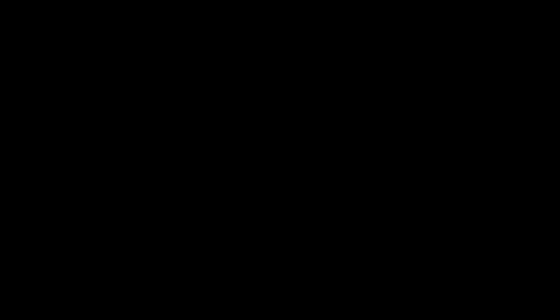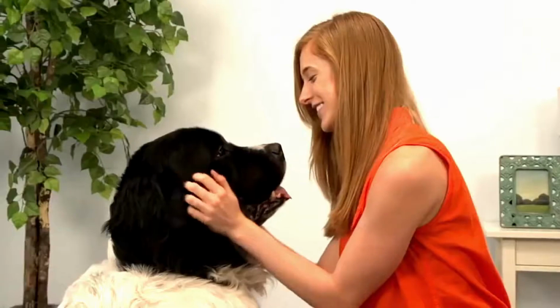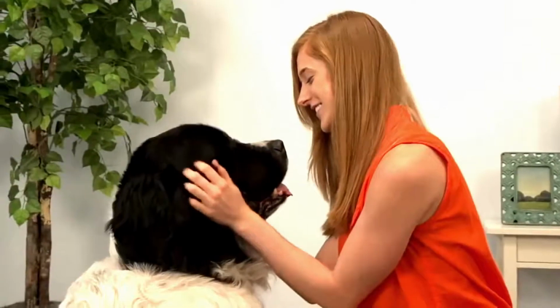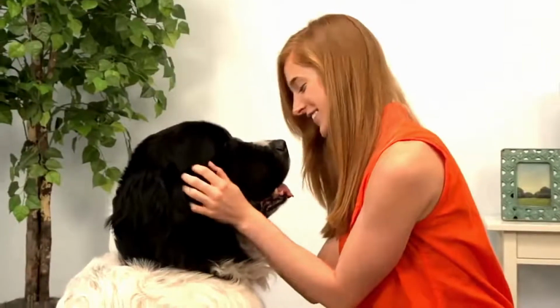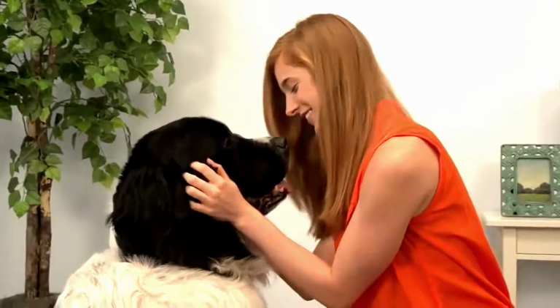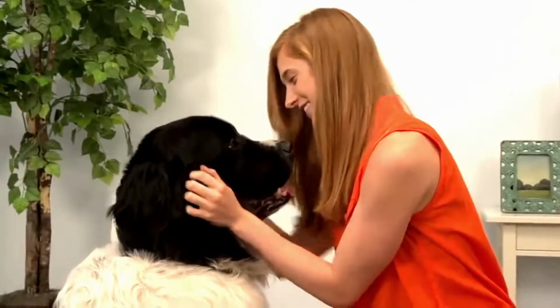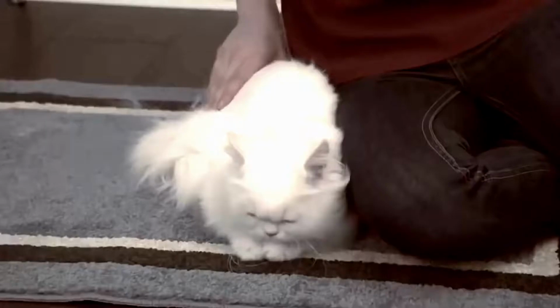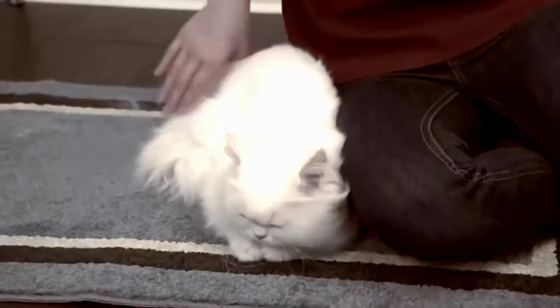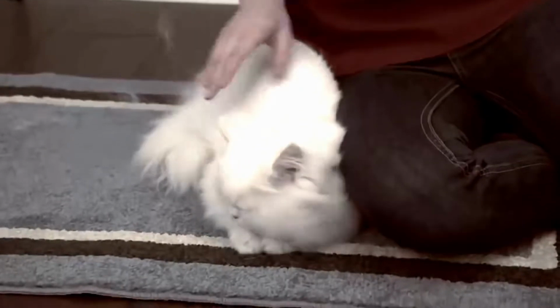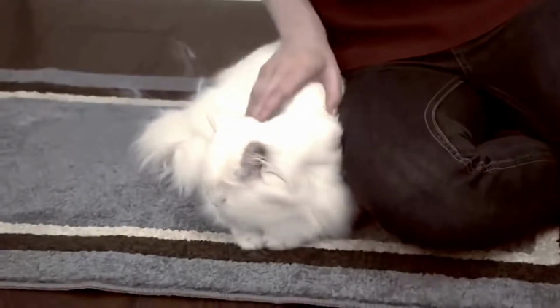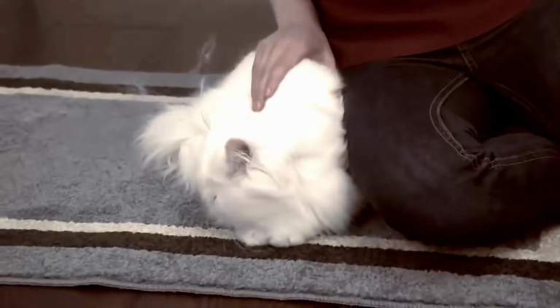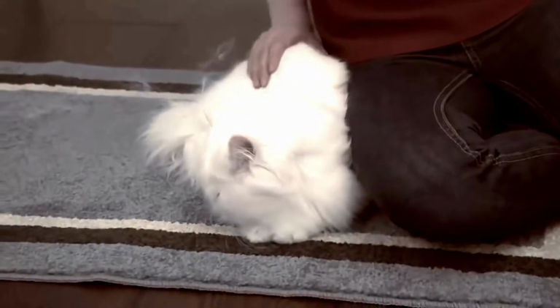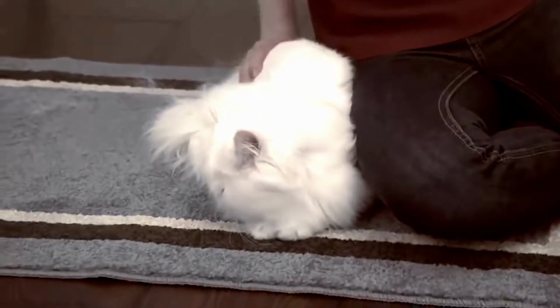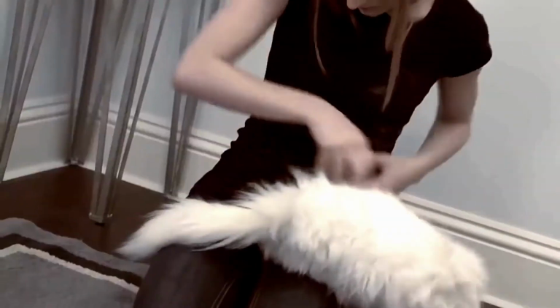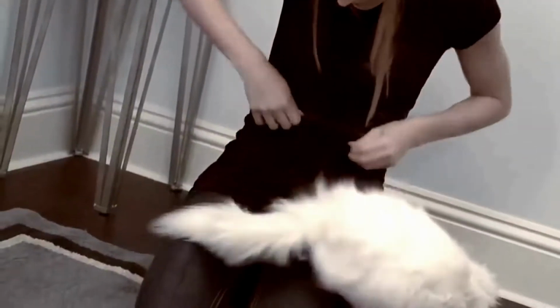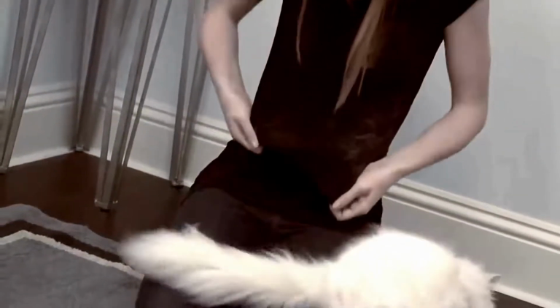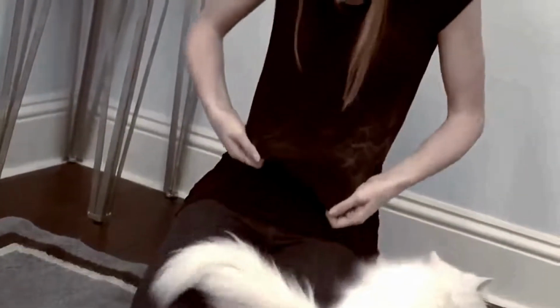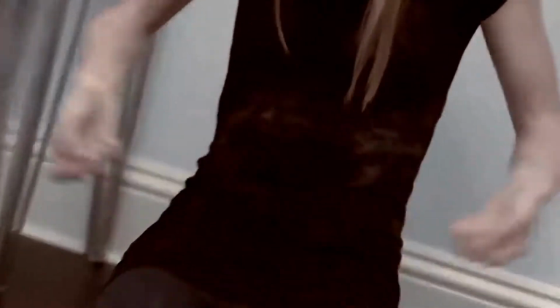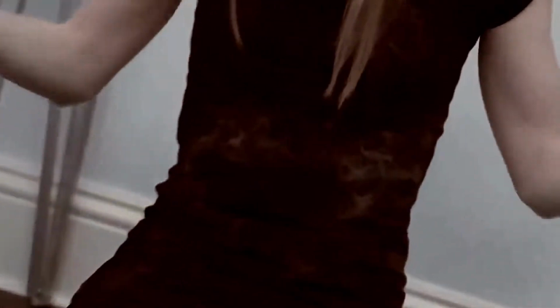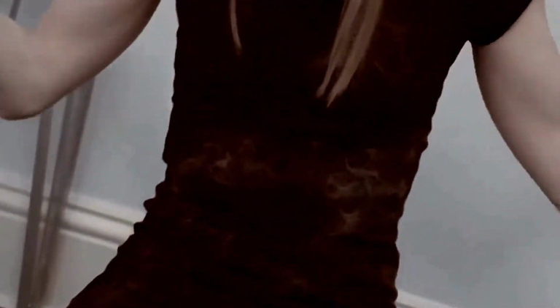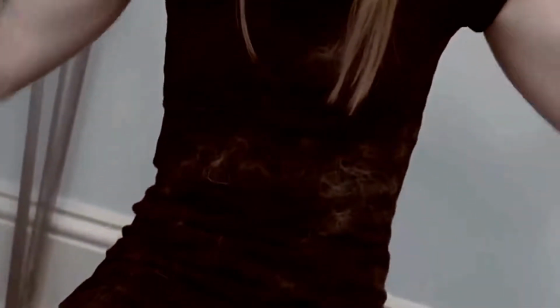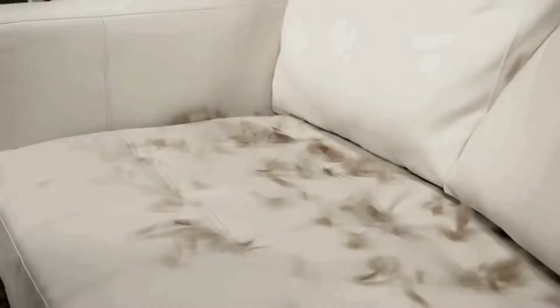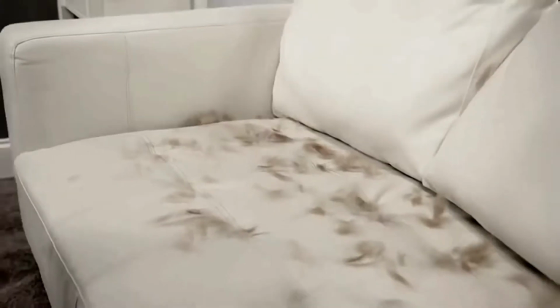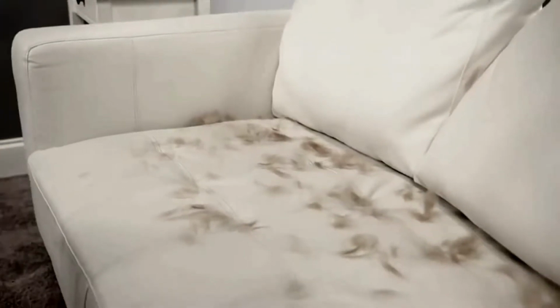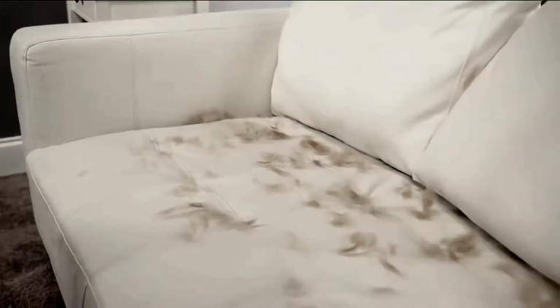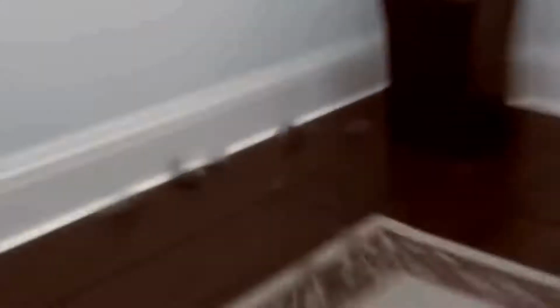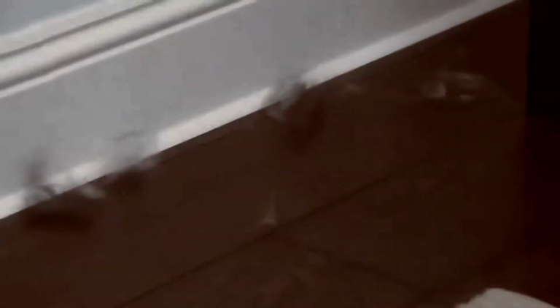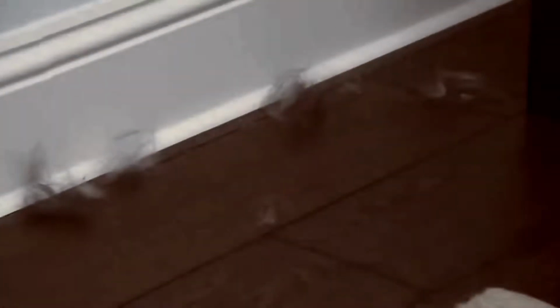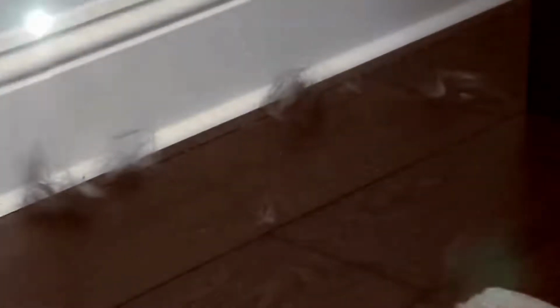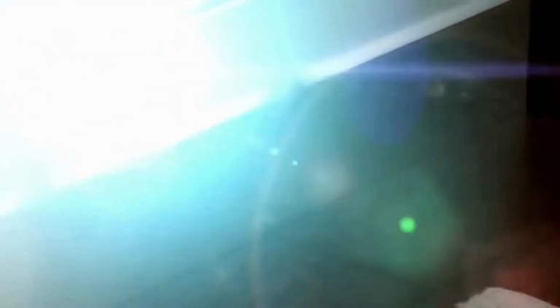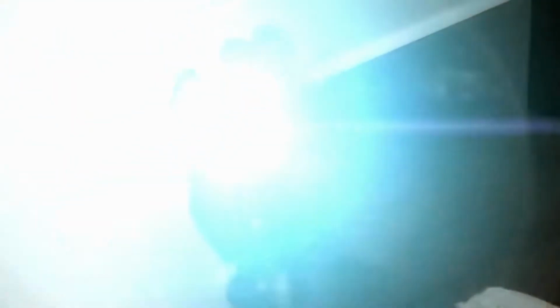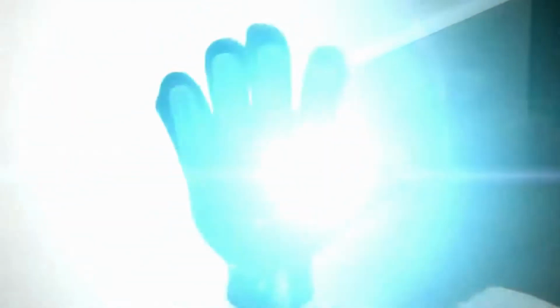You love your pets but hate the shedding hair that gets everywhere — on your clothes, your furniture, your floors. Not anymore.